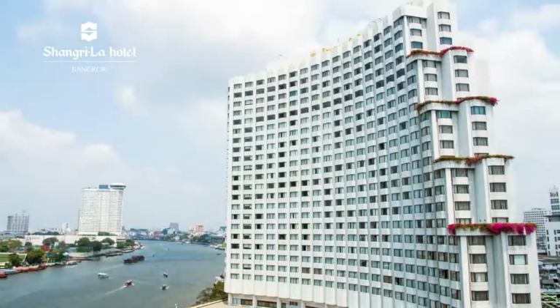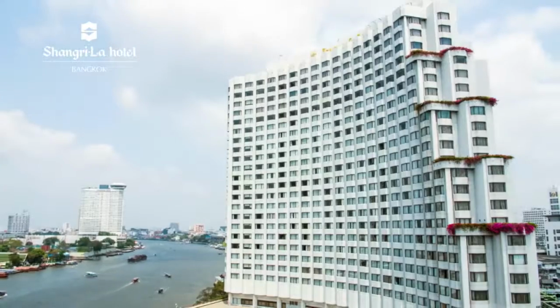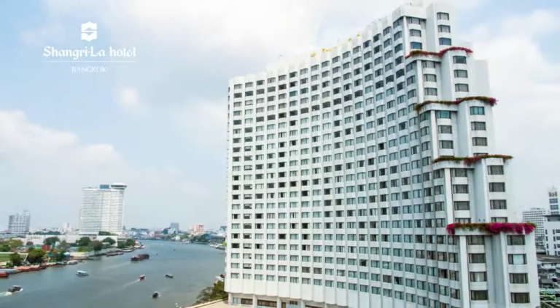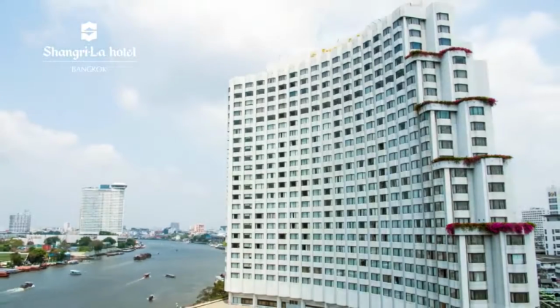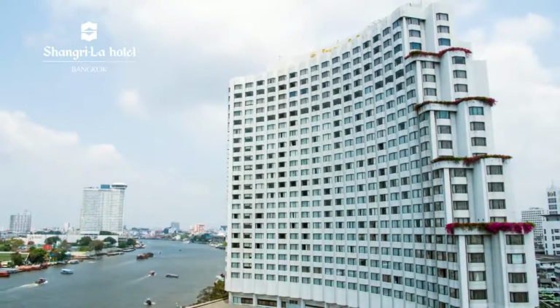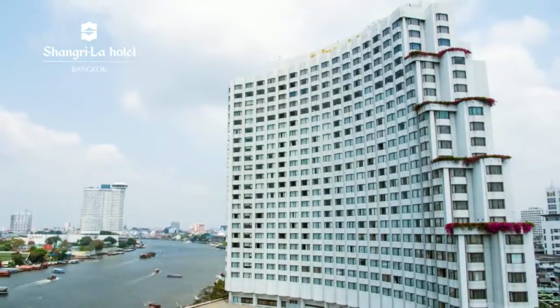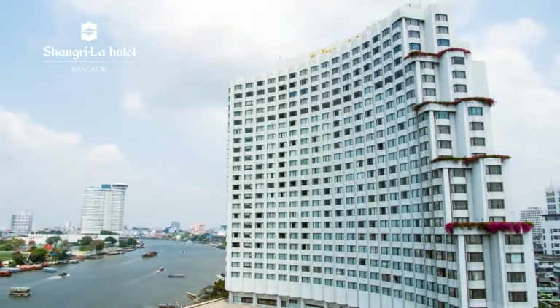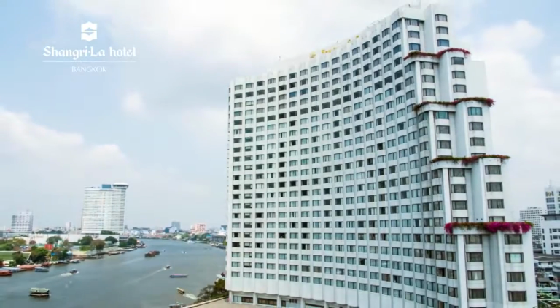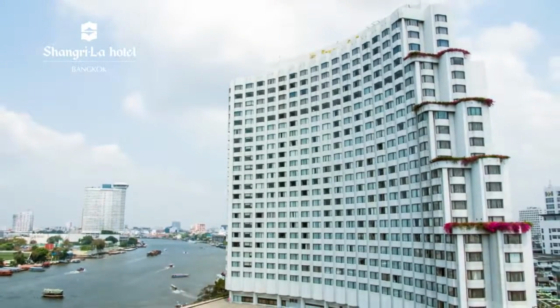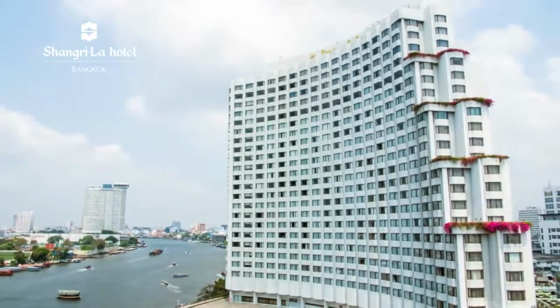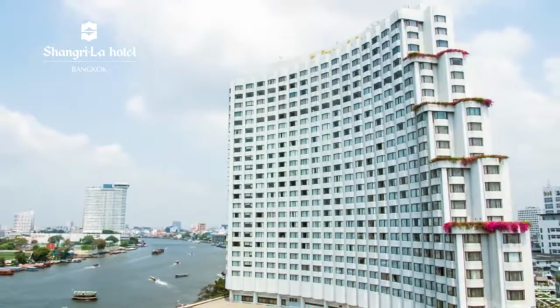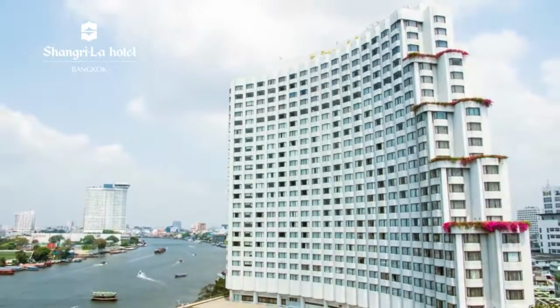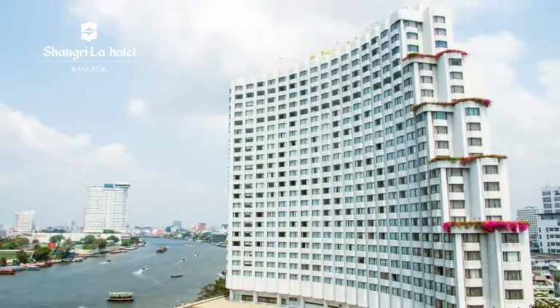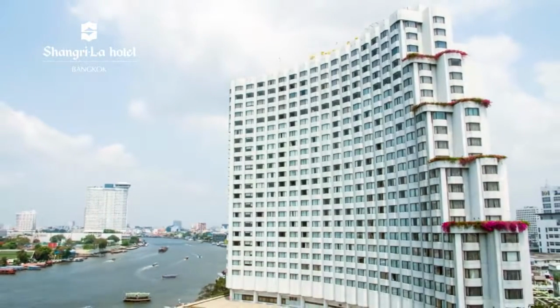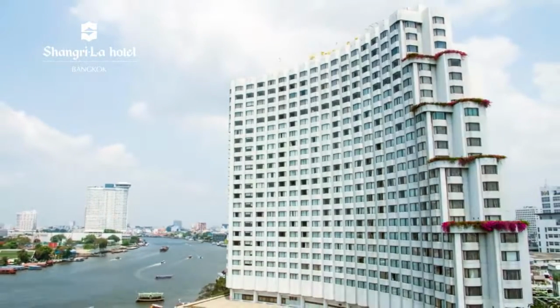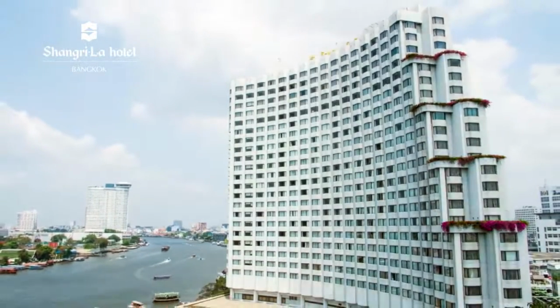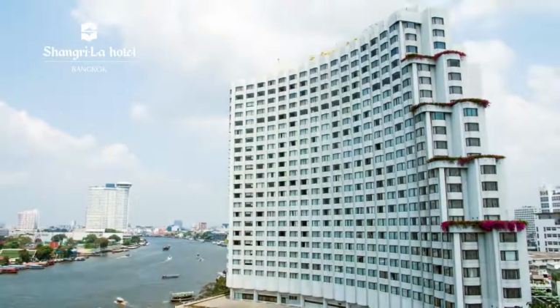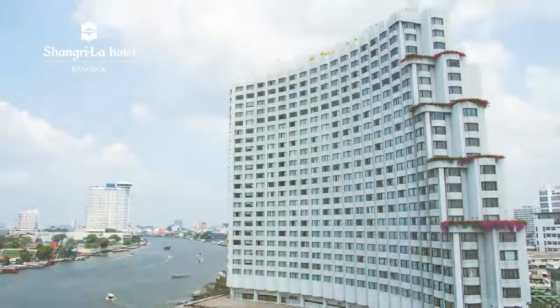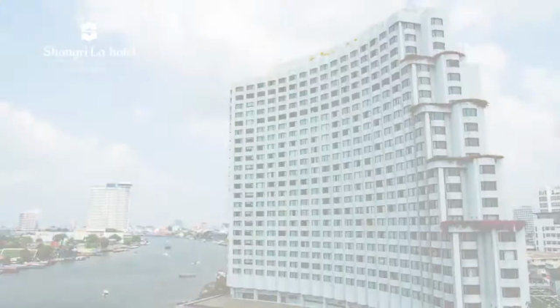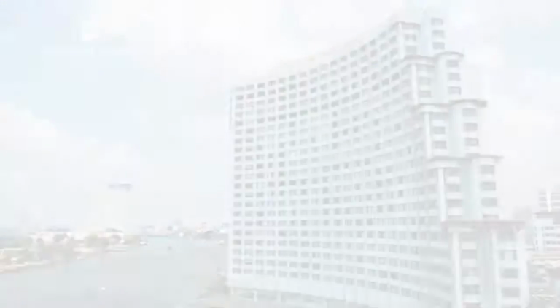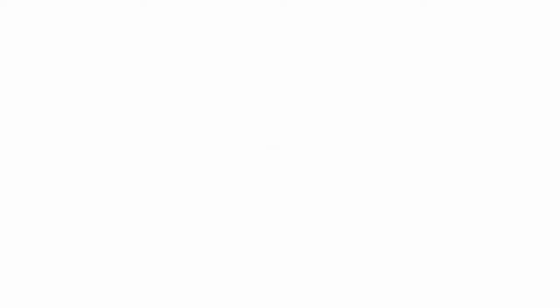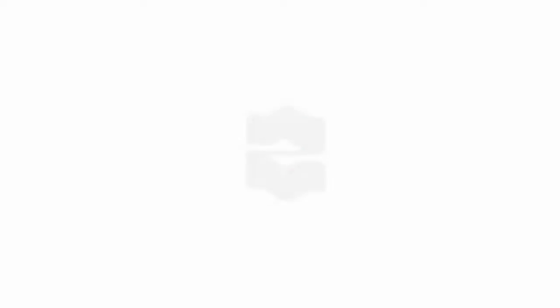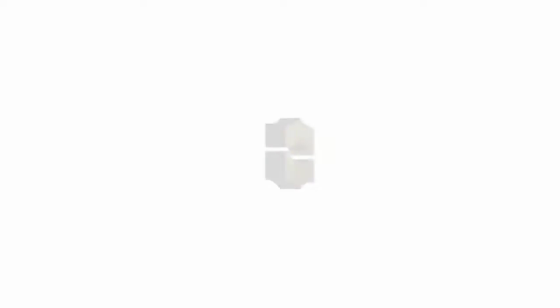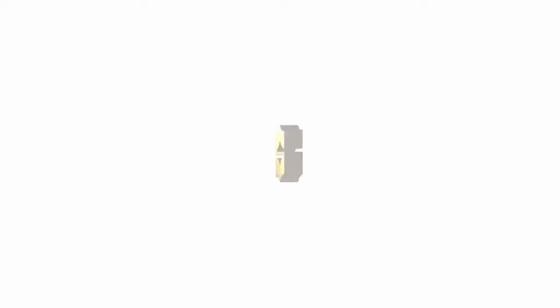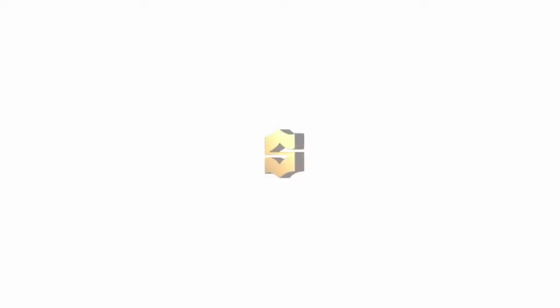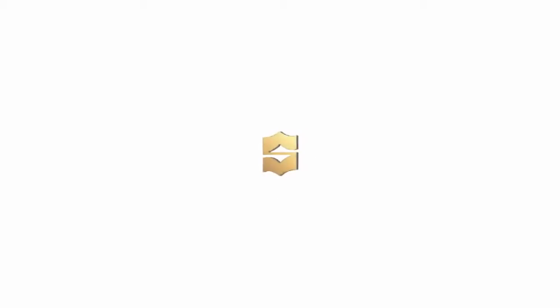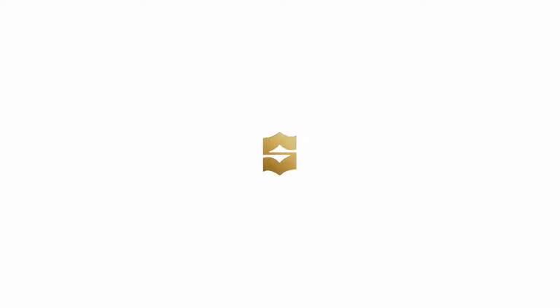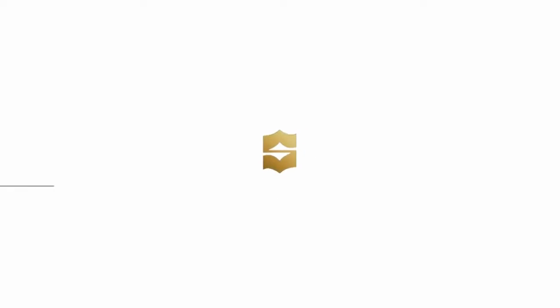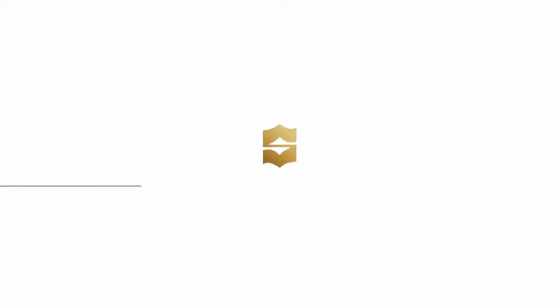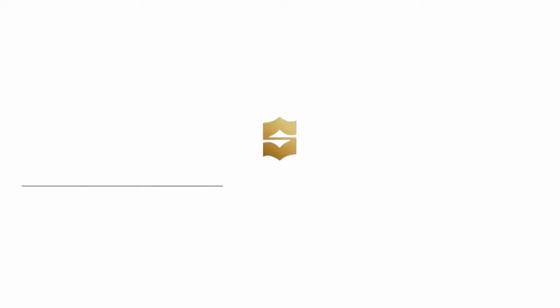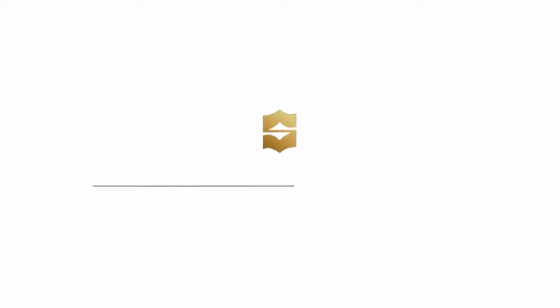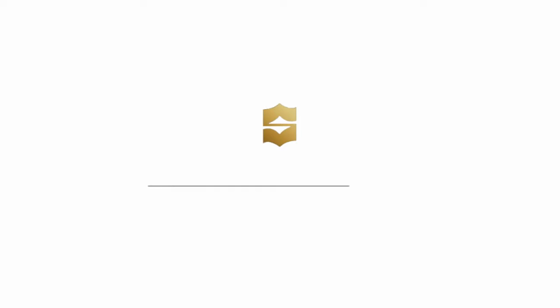Thank you for choosing Shangri-La Hotel Bangkok. We hope that you enjoy your stay.